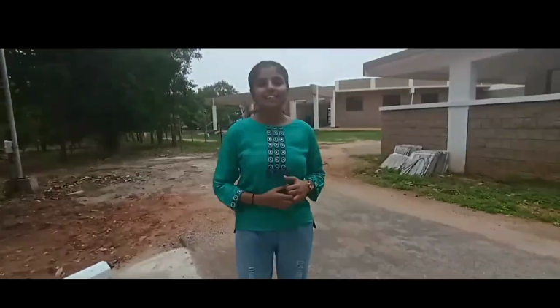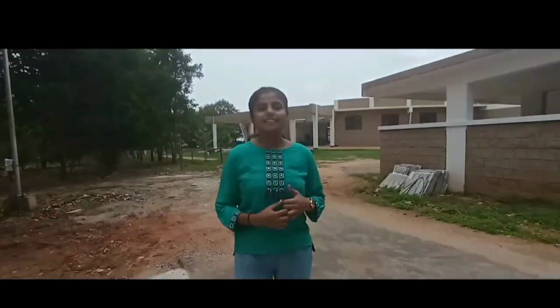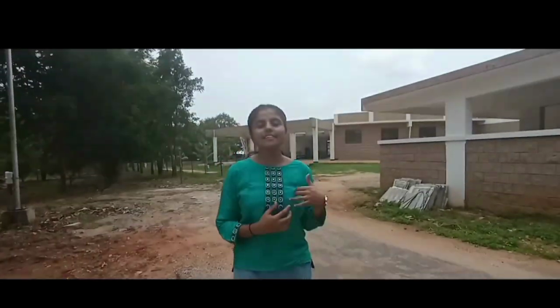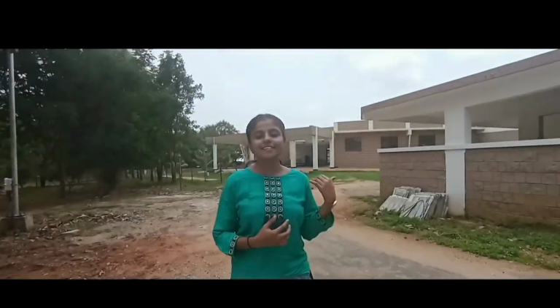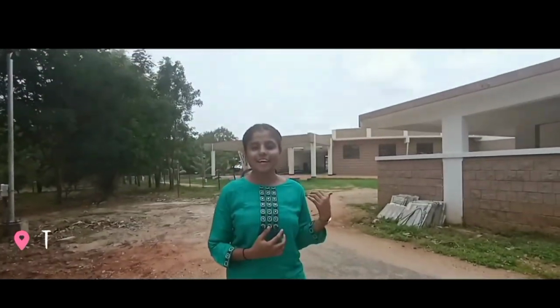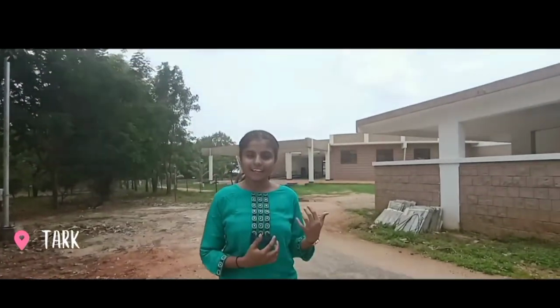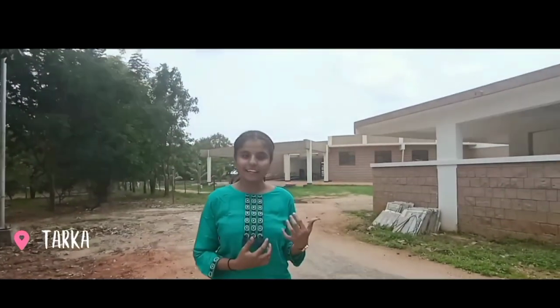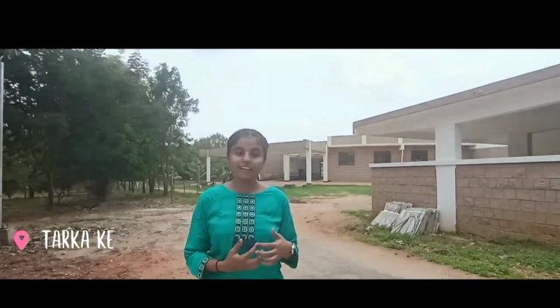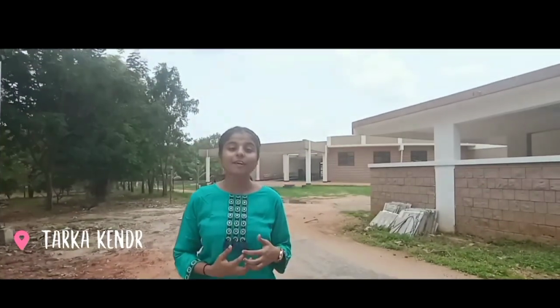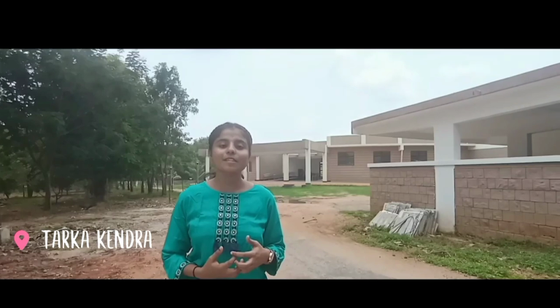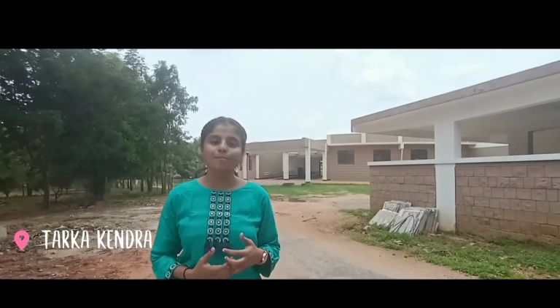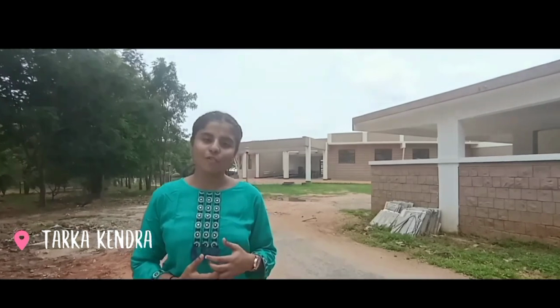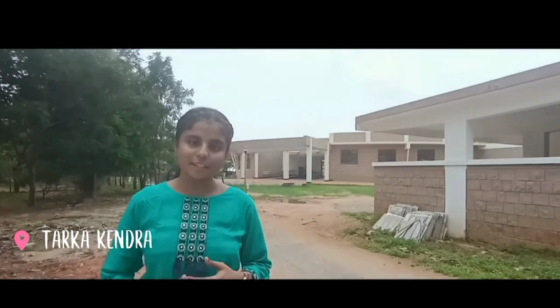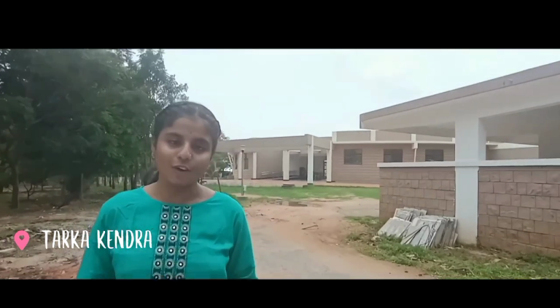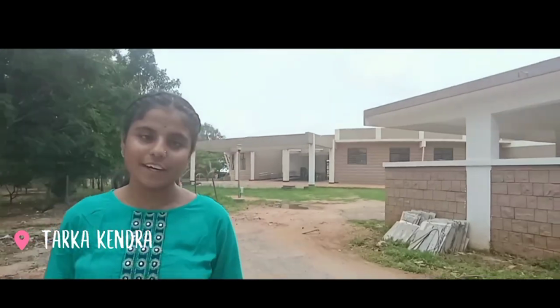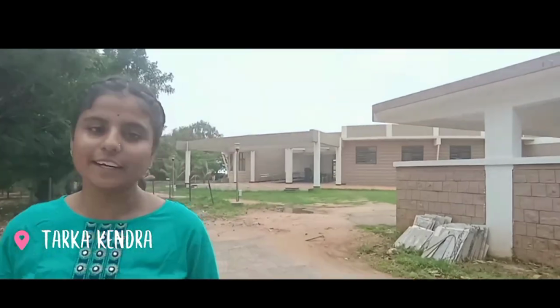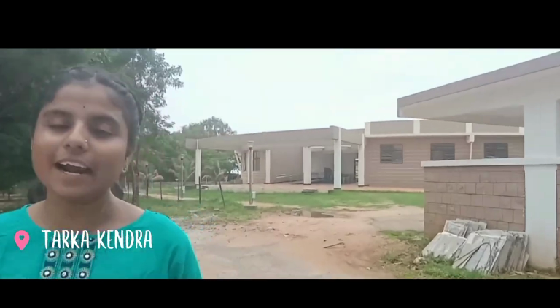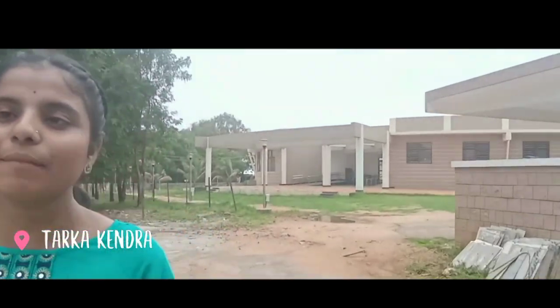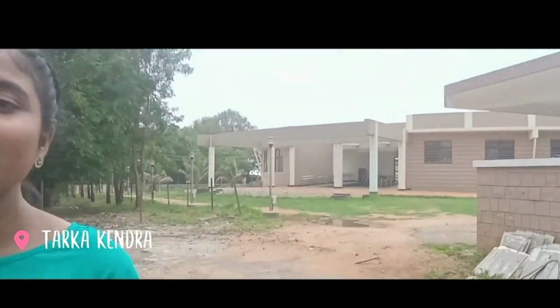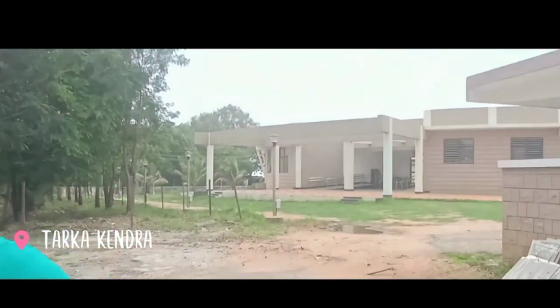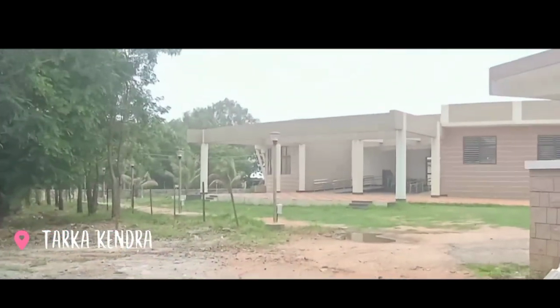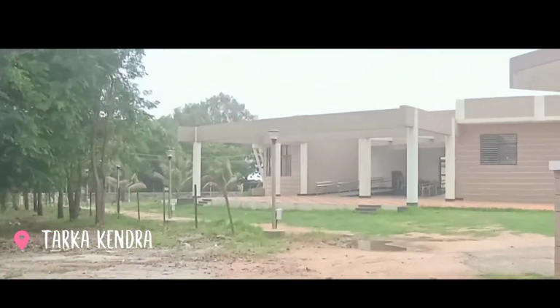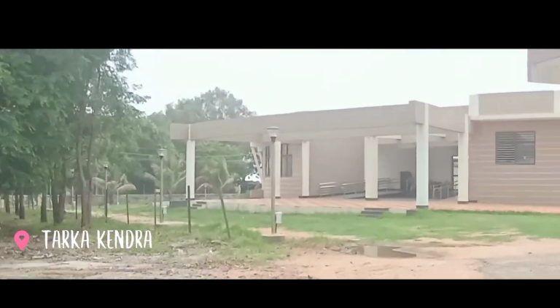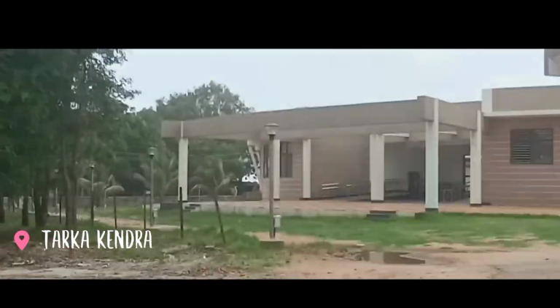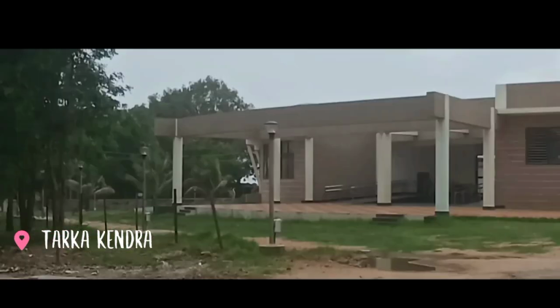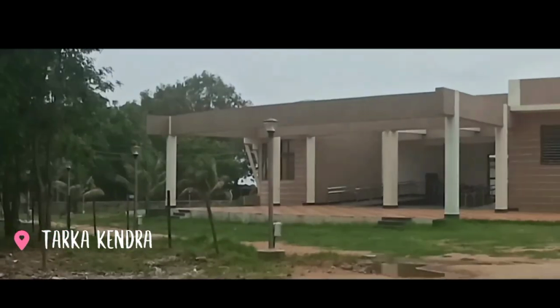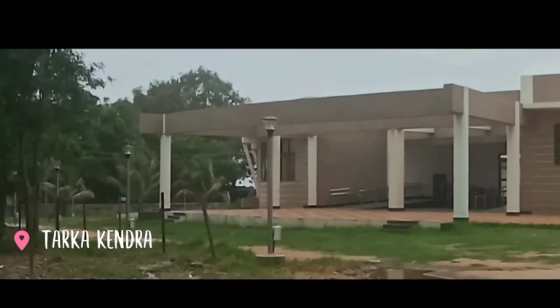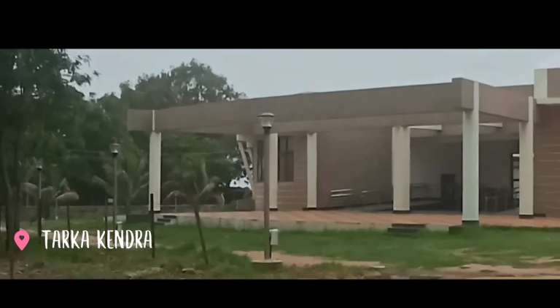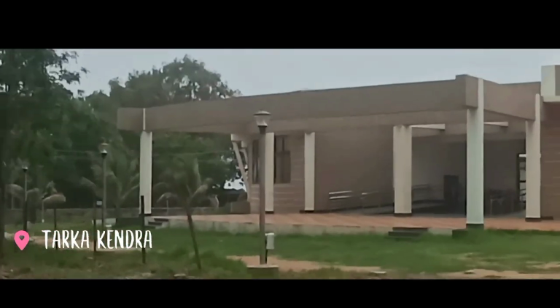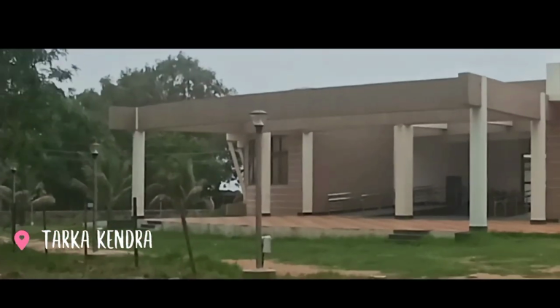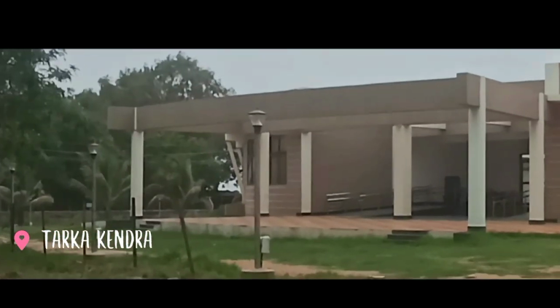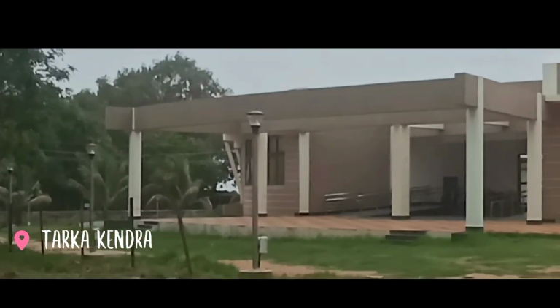This is the Tarka Kendra, where the principal's office is located and many NCERT meetings are held here.